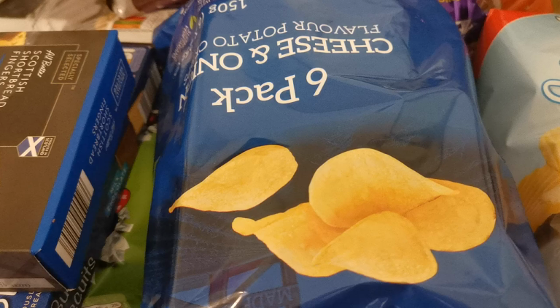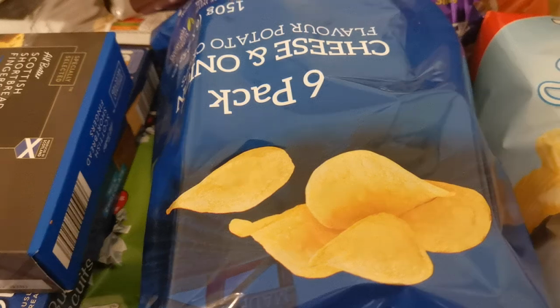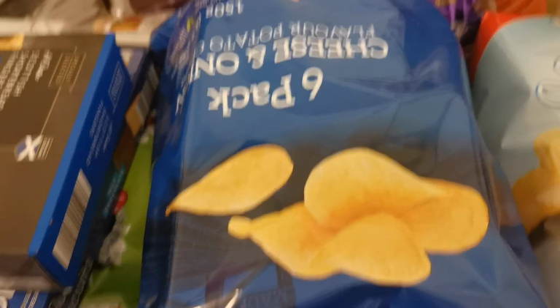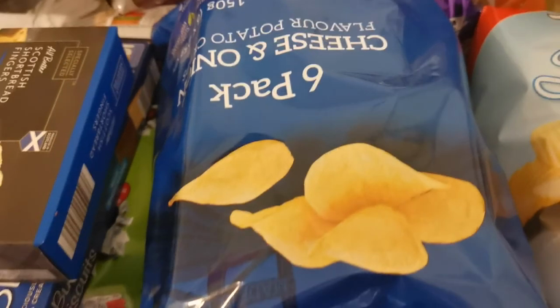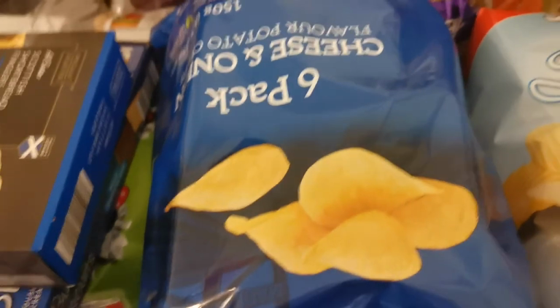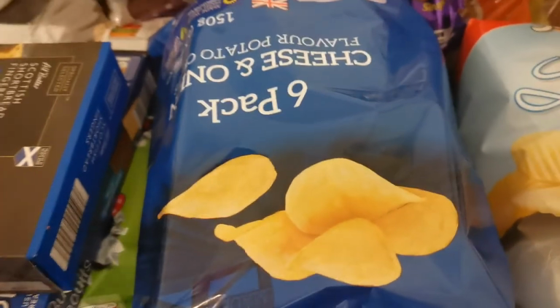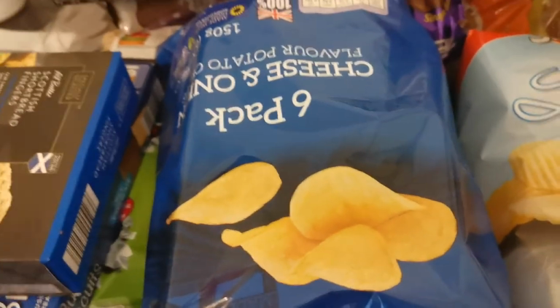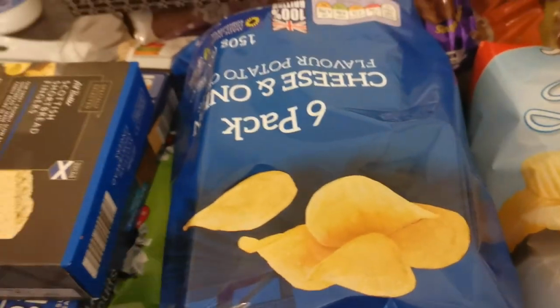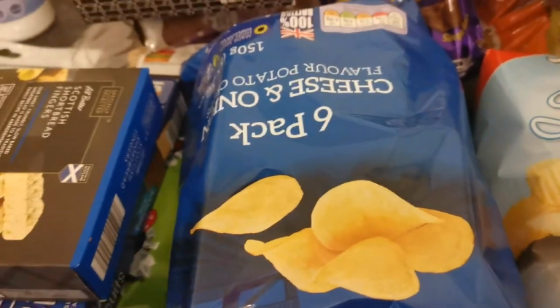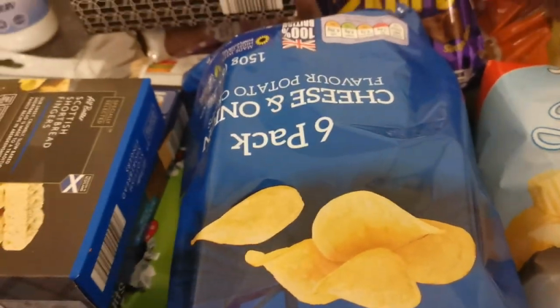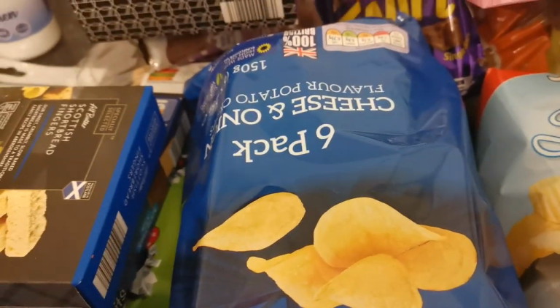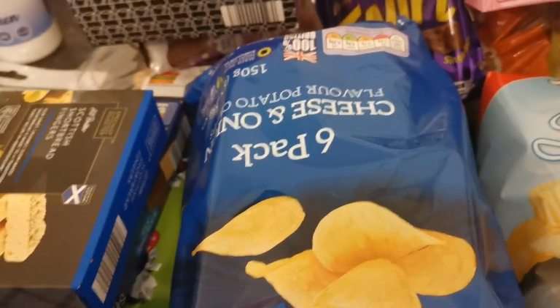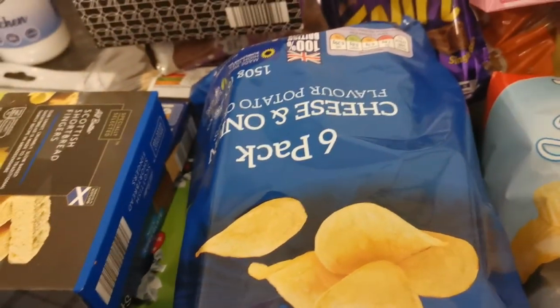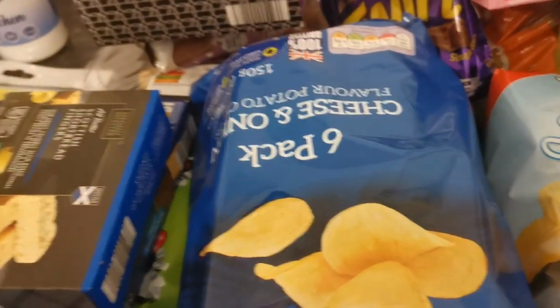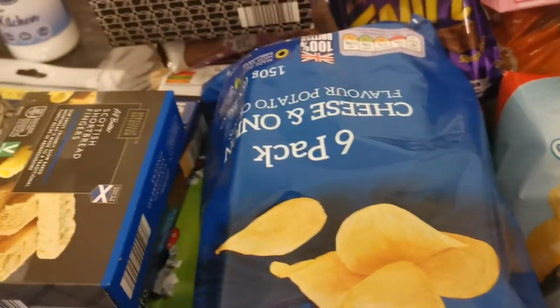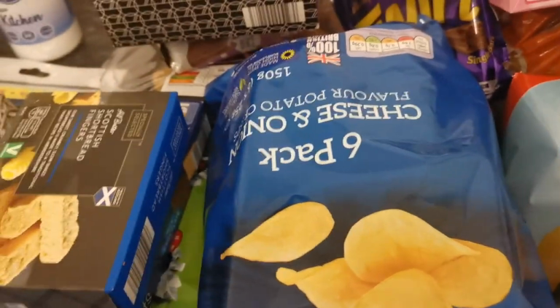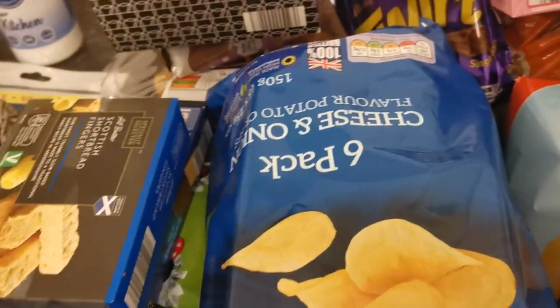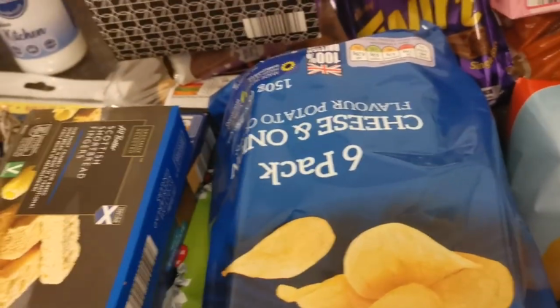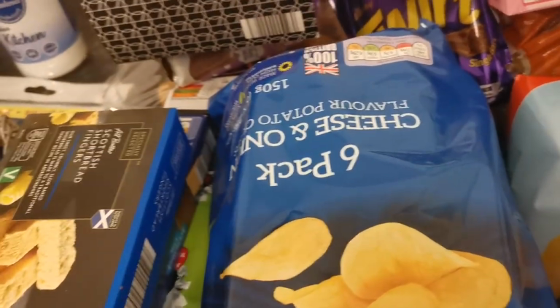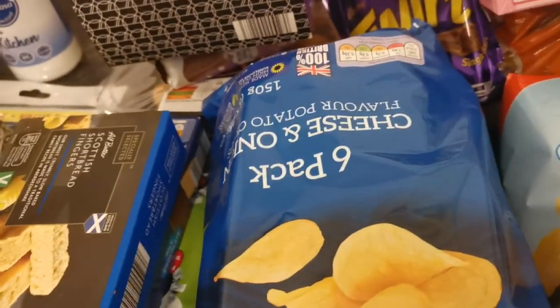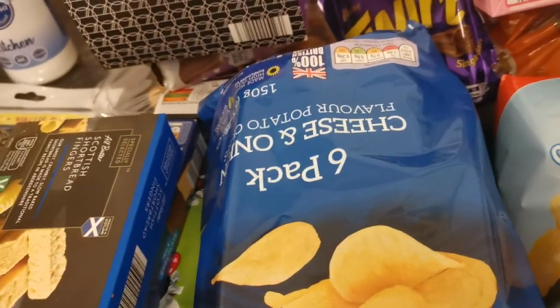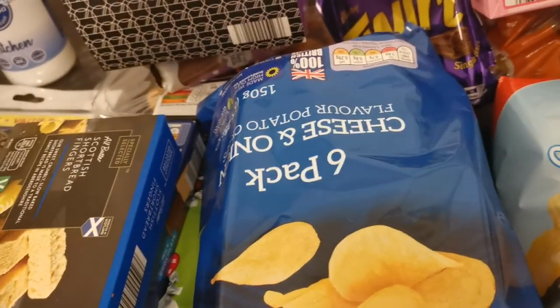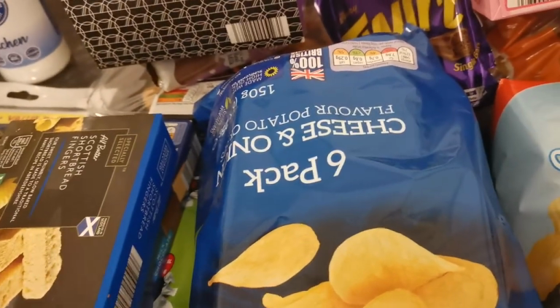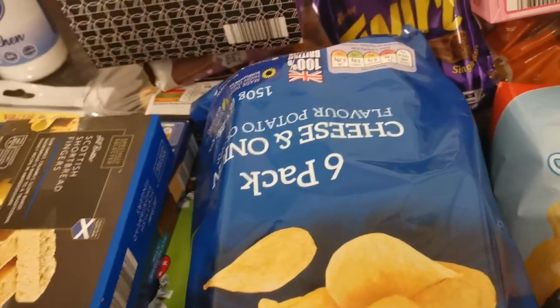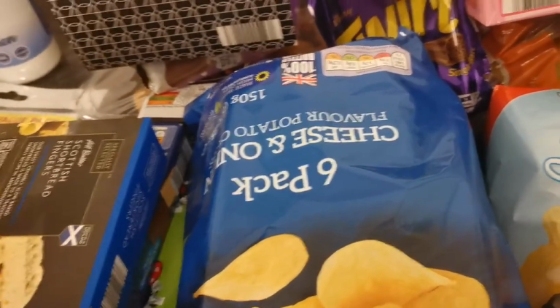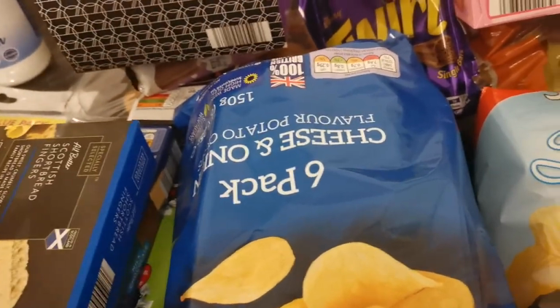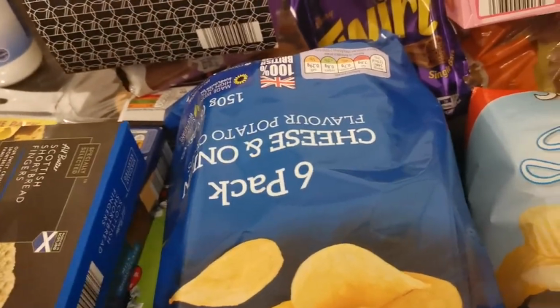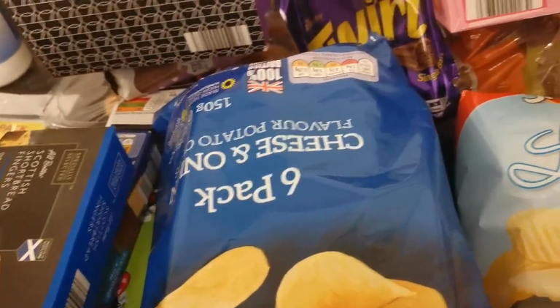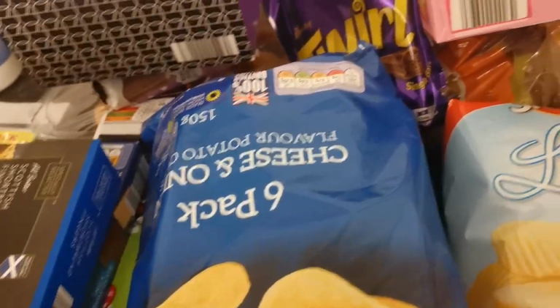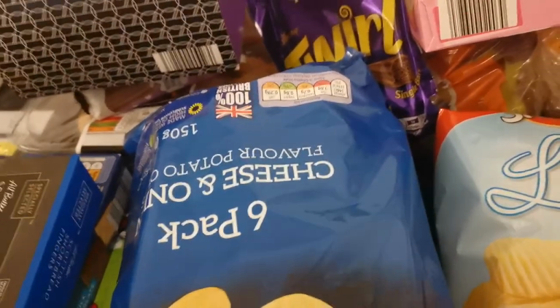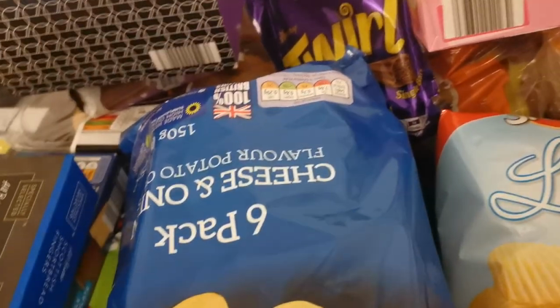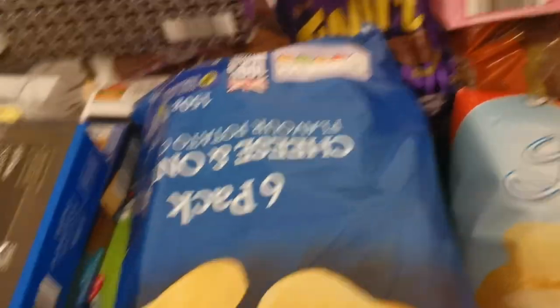Hi everyone and welcome to my channel. So I've got an Aldi haul and I thought I'd show you what I've got.